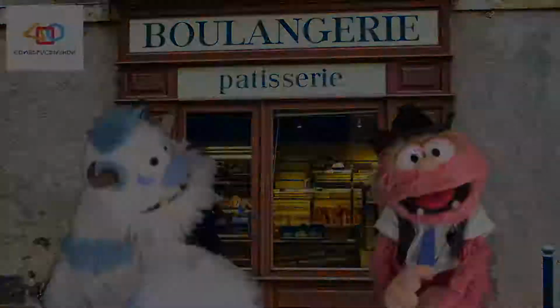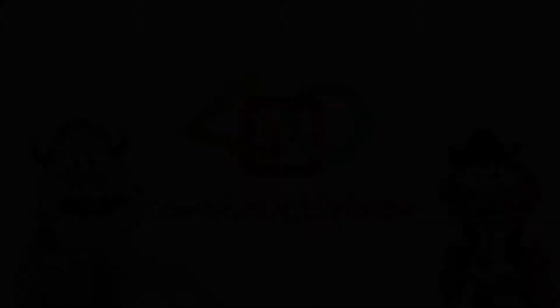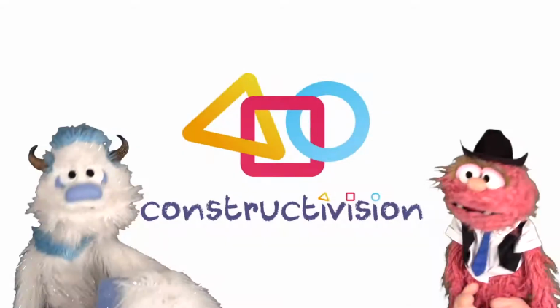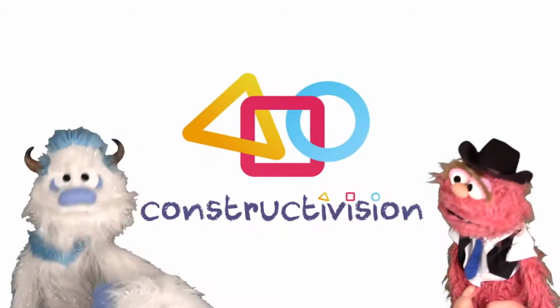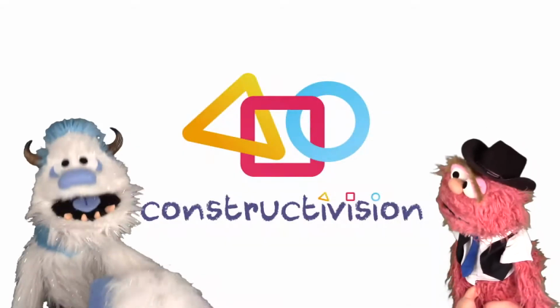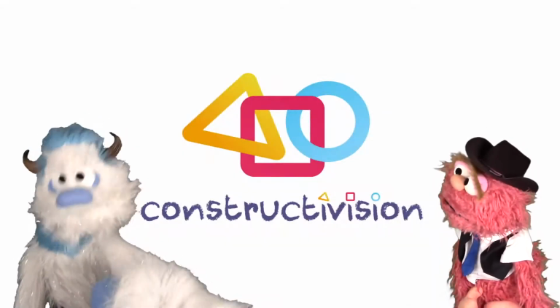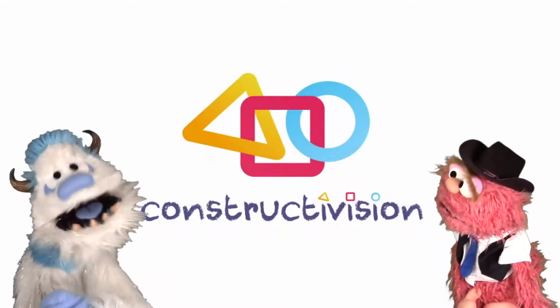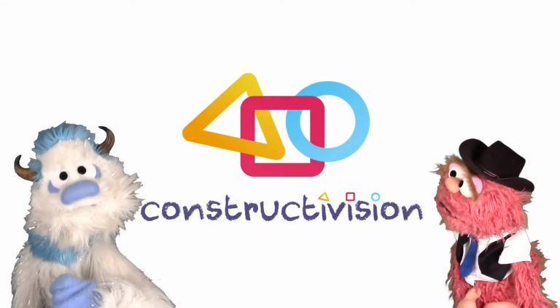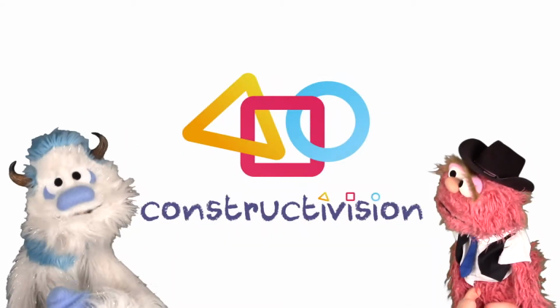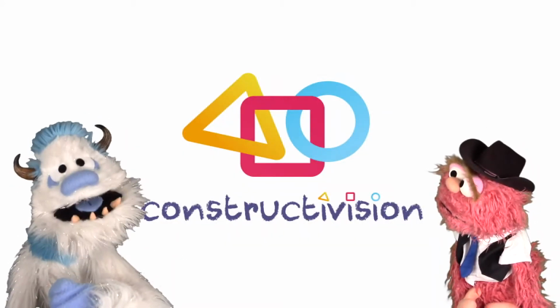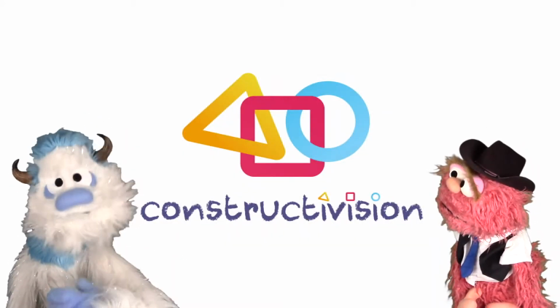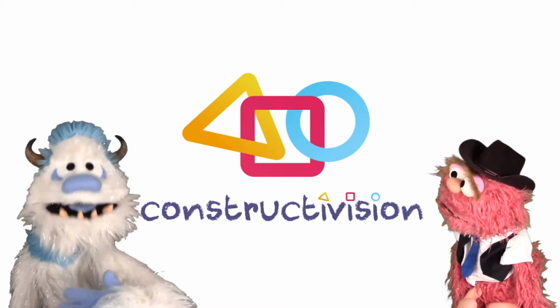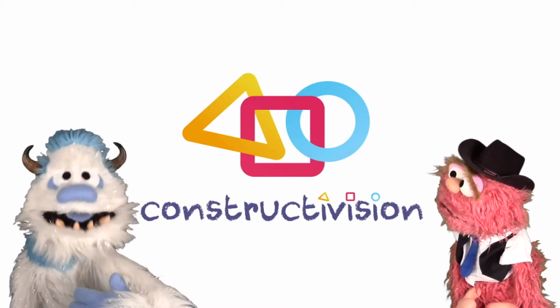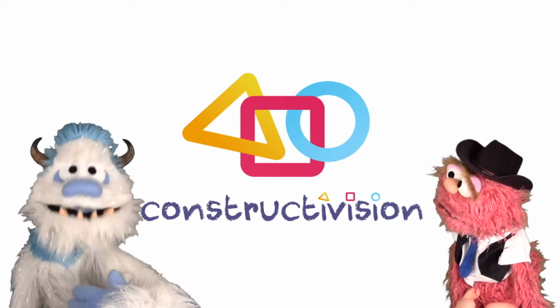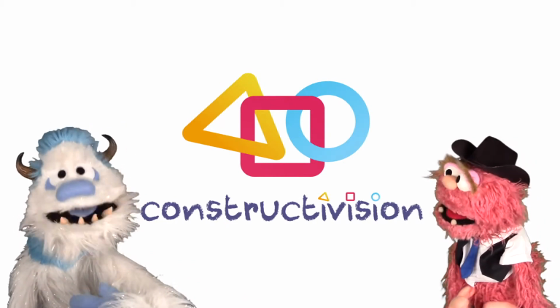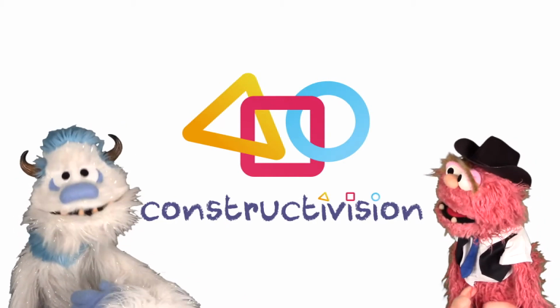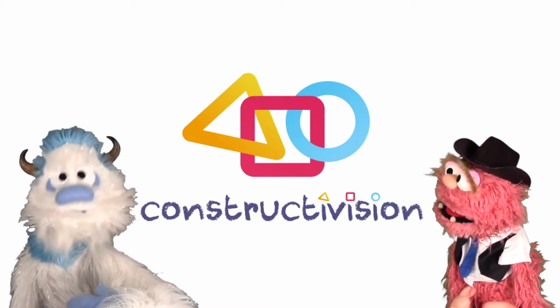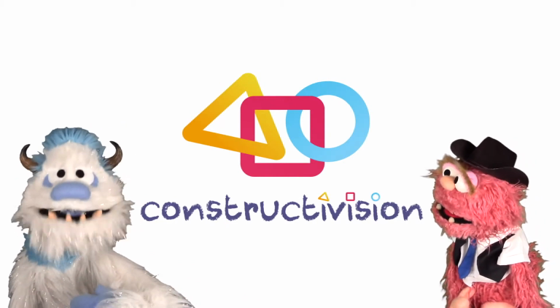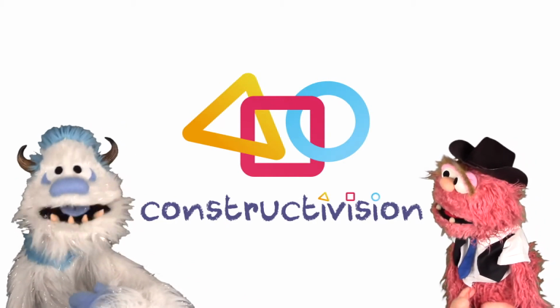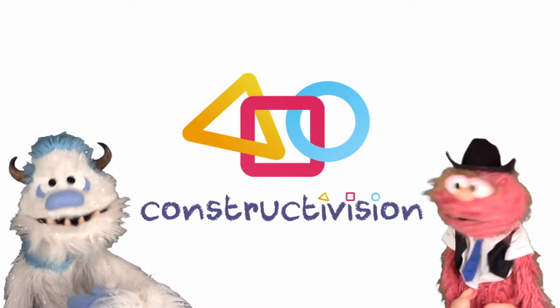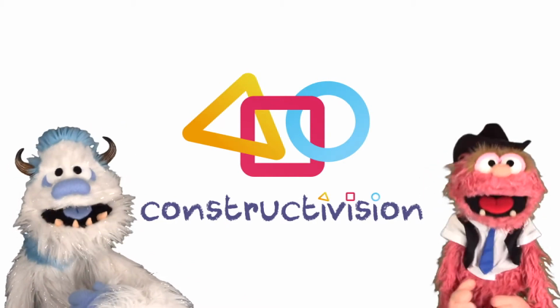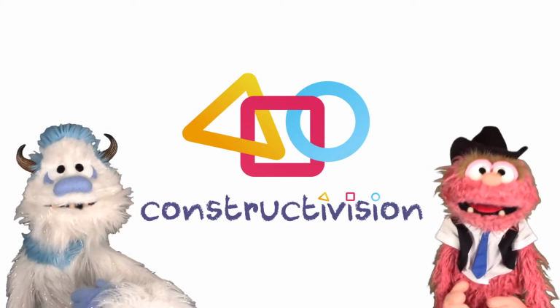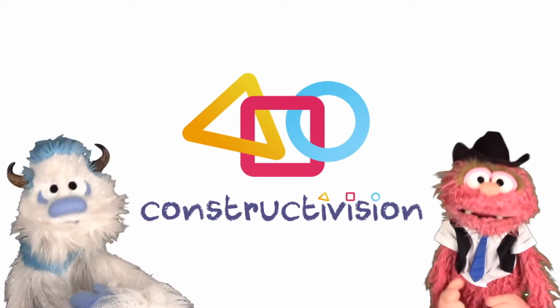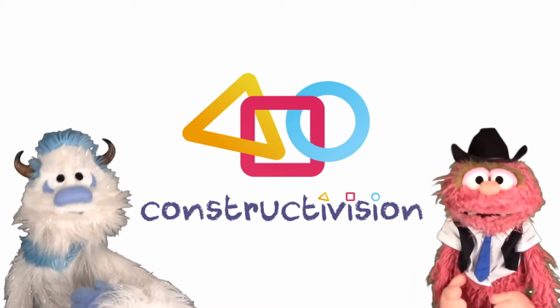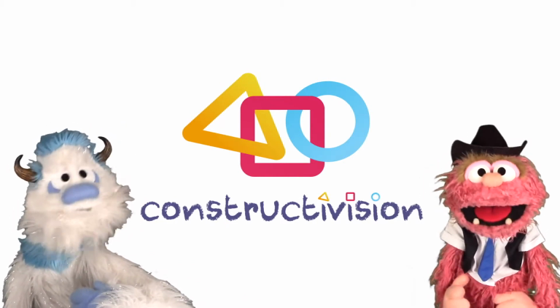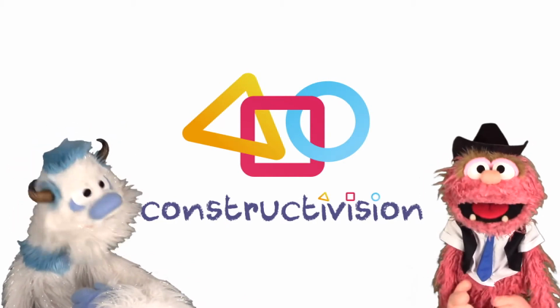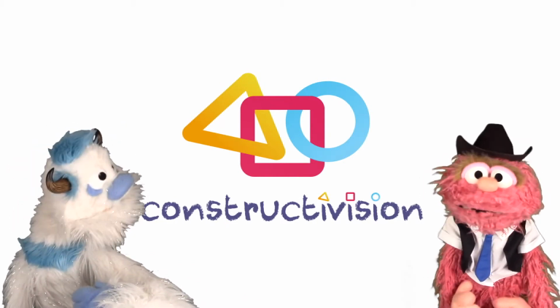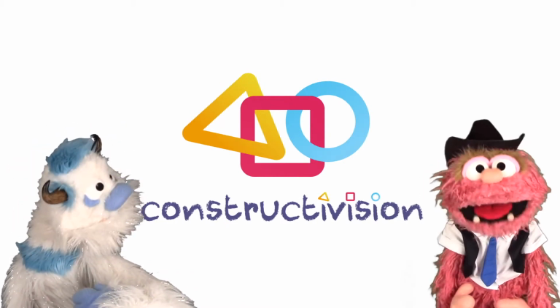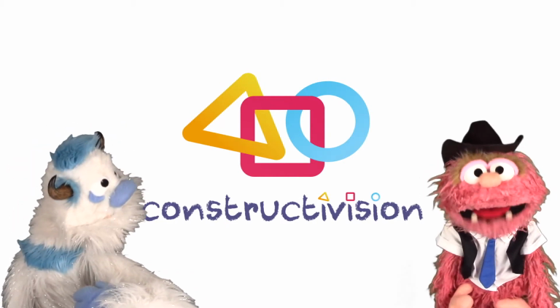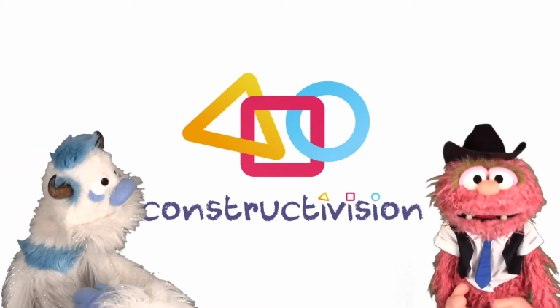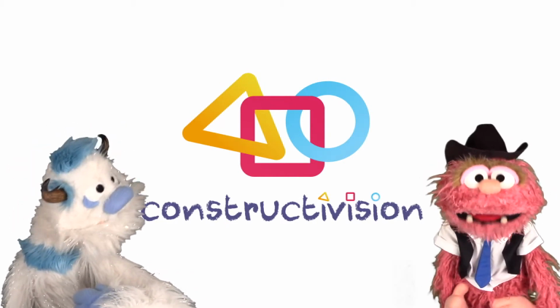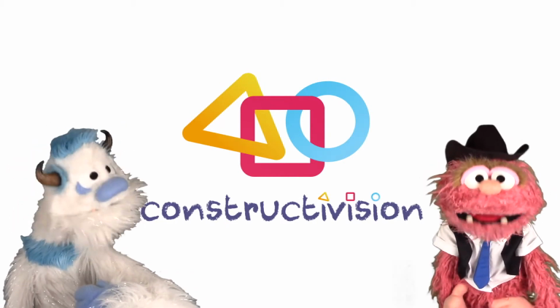For more great videos, subscribe to Constructivision. Go on — you know you want to!